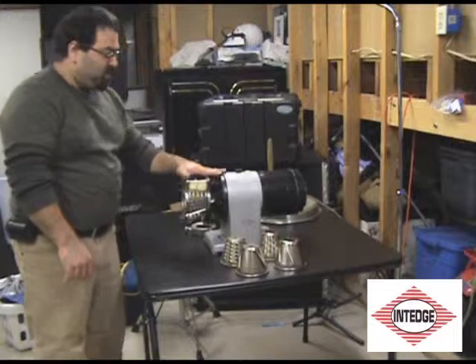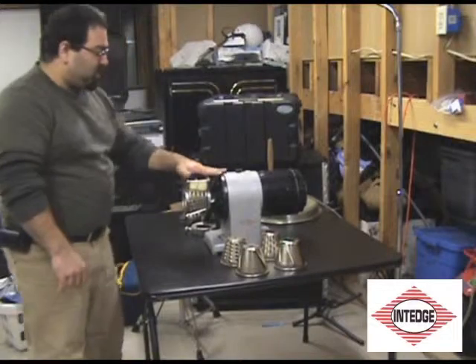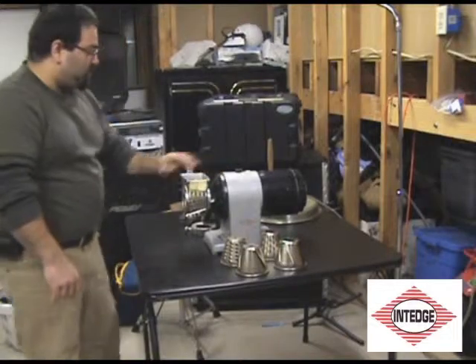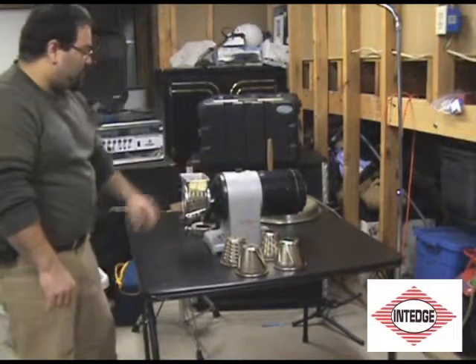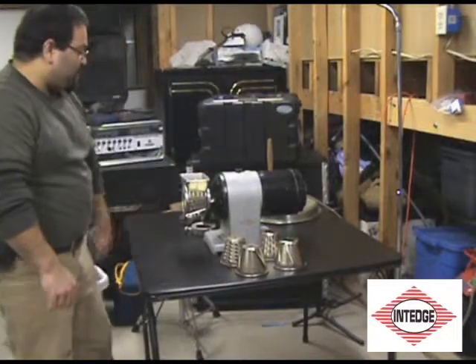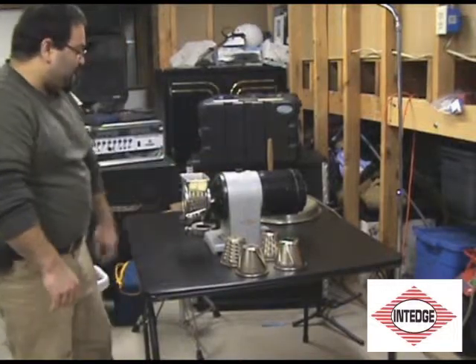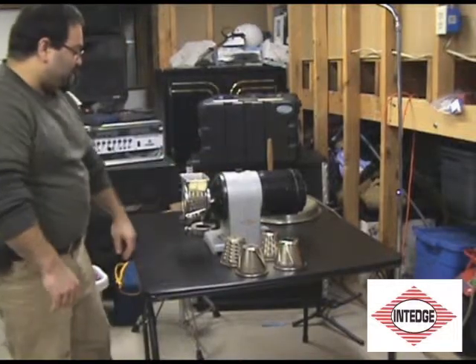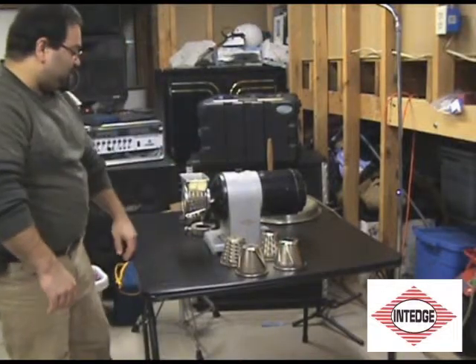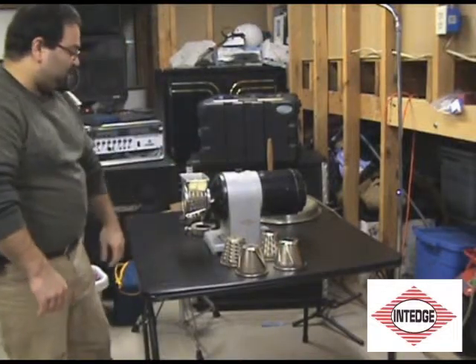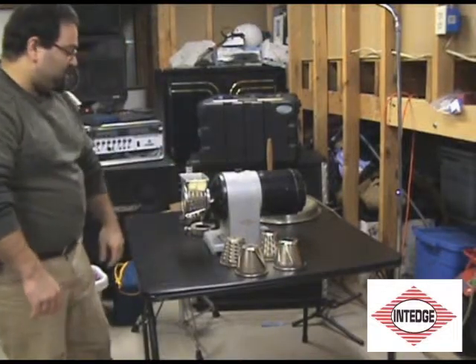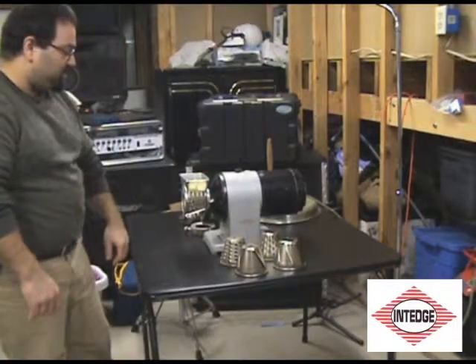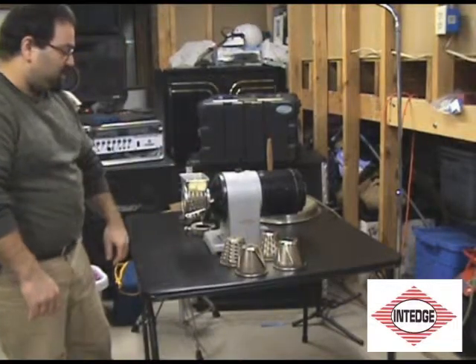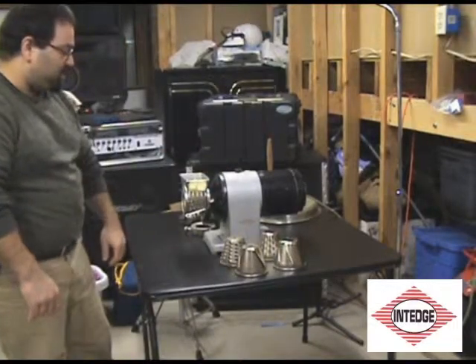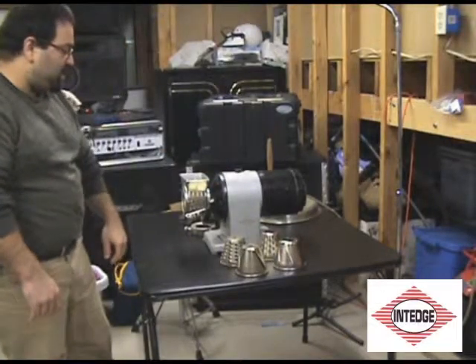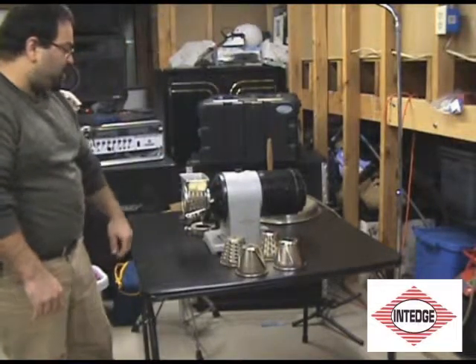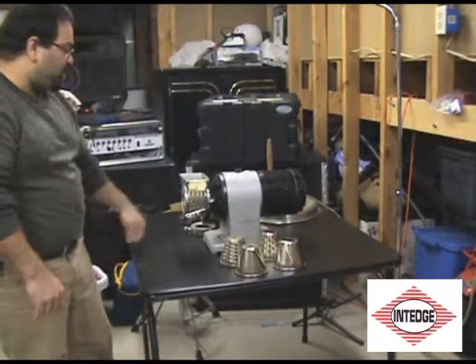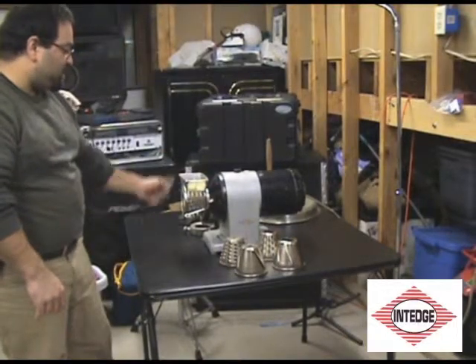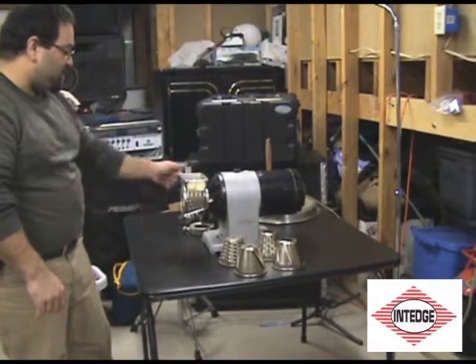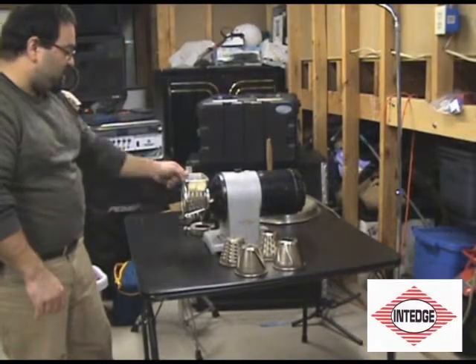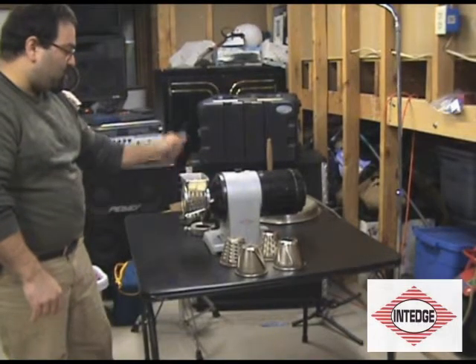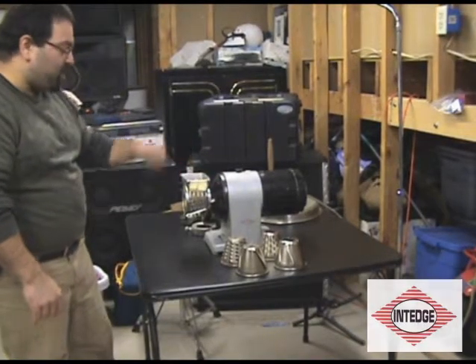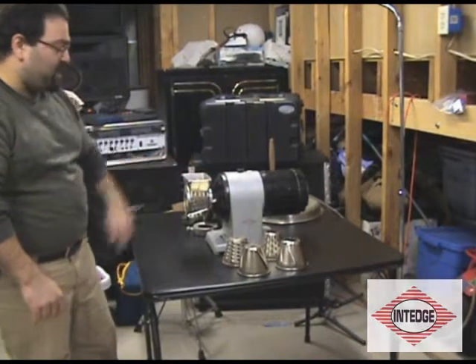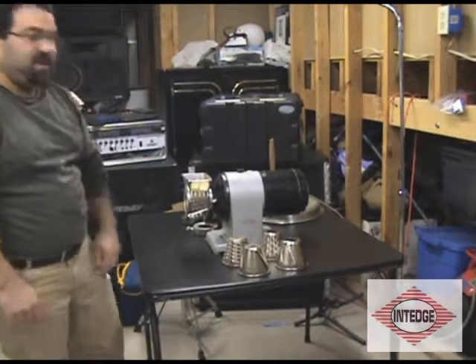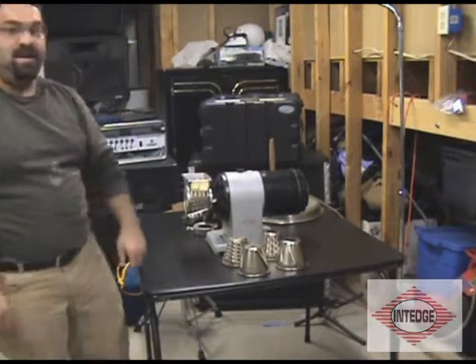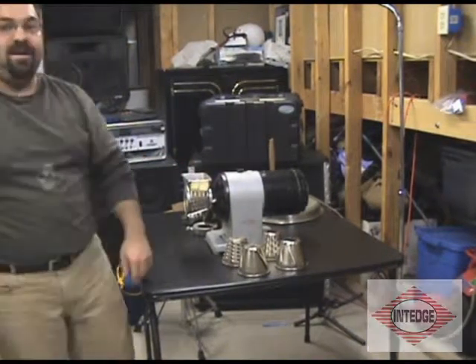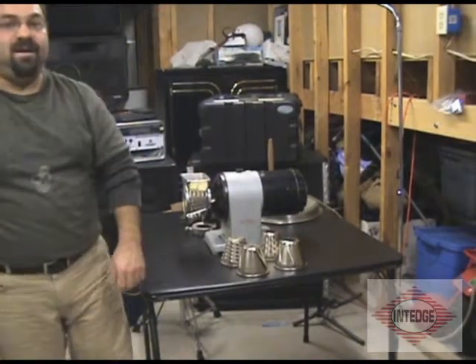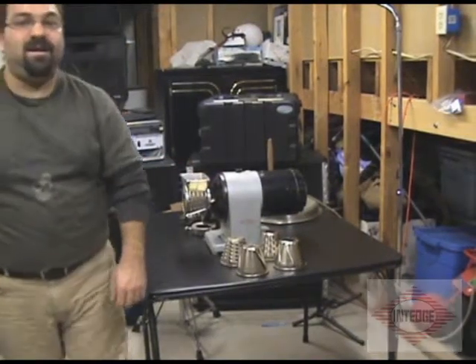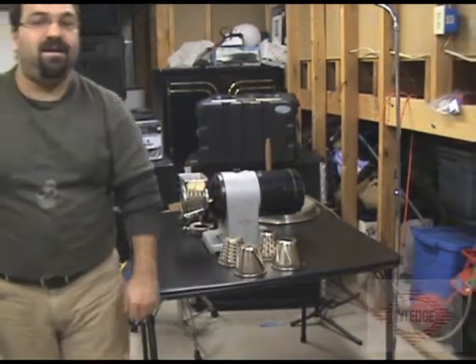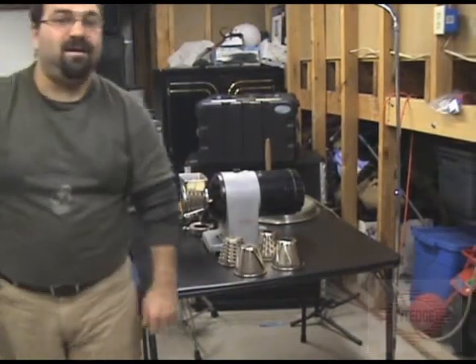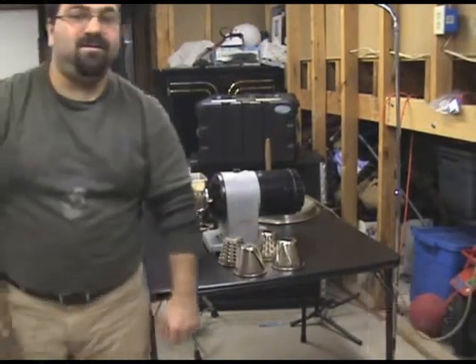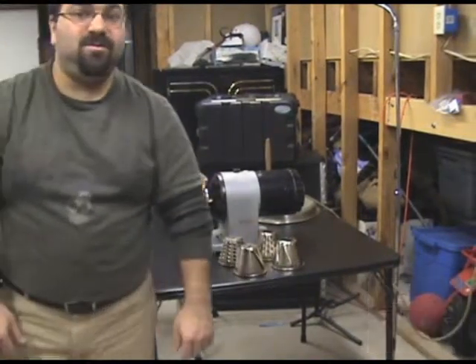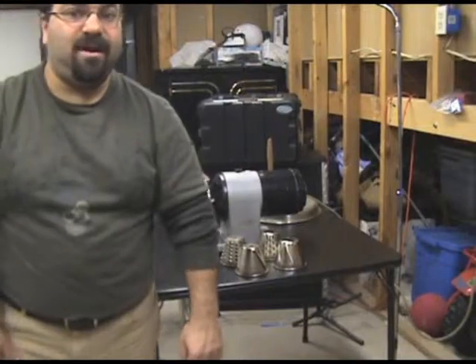So that is it for this machine. I hope you liked it. Subscribe.